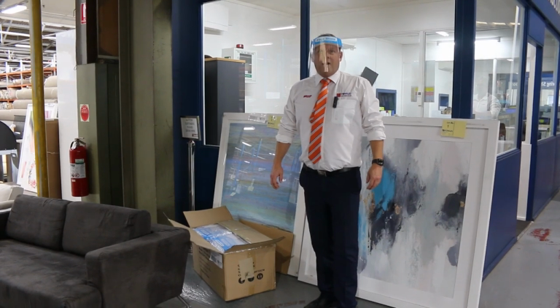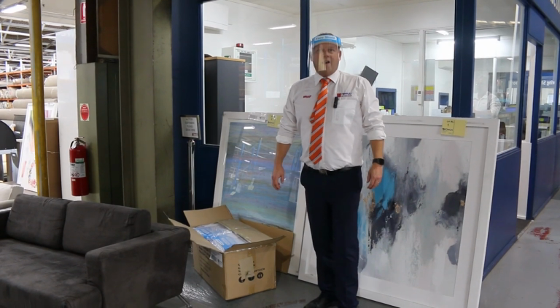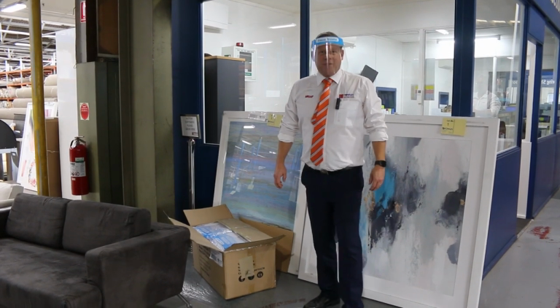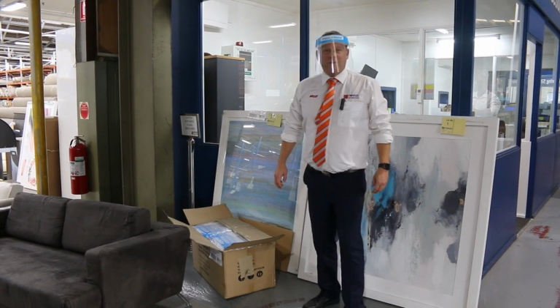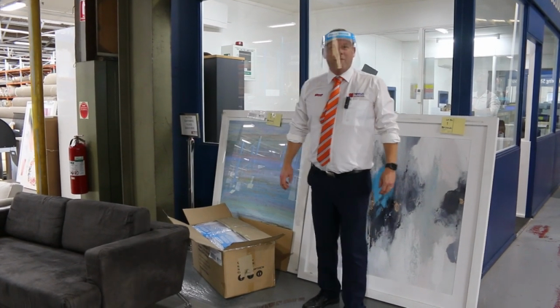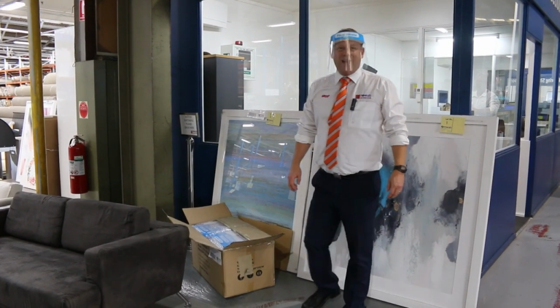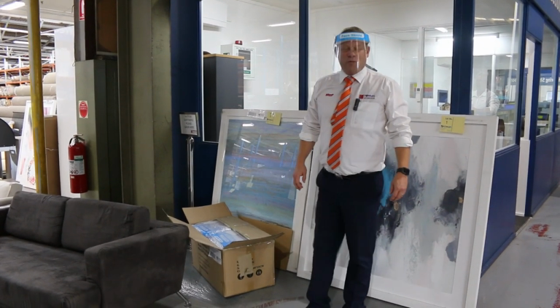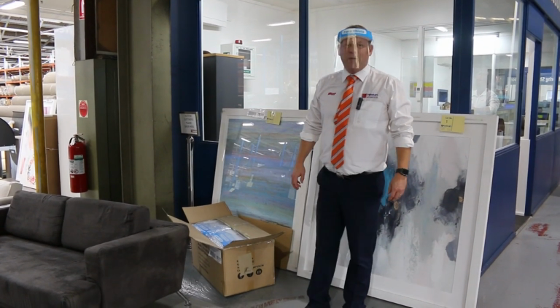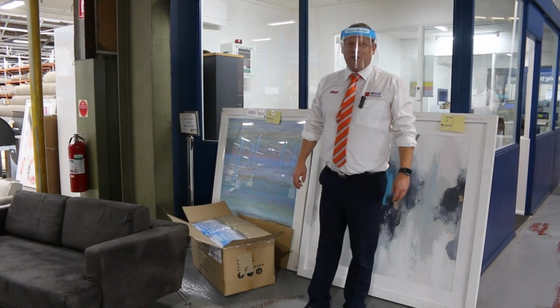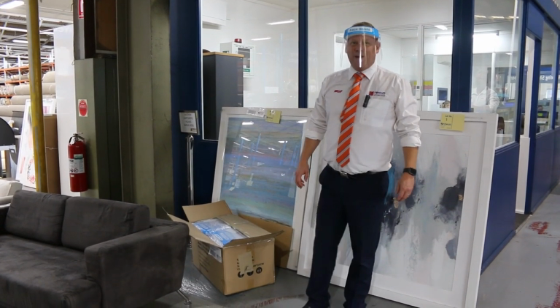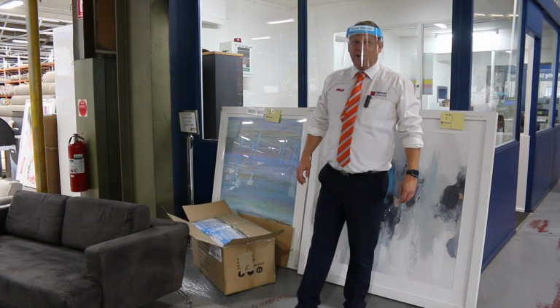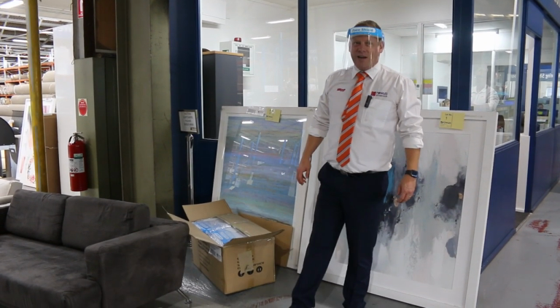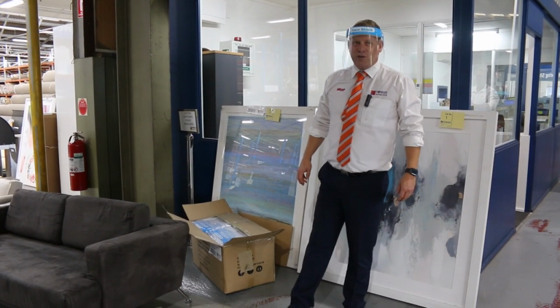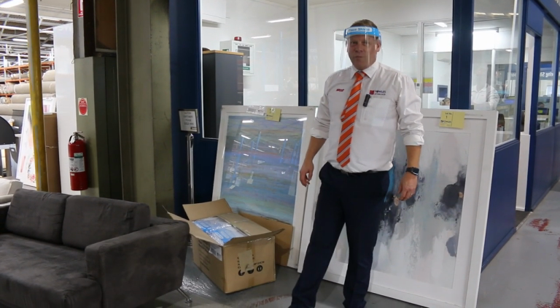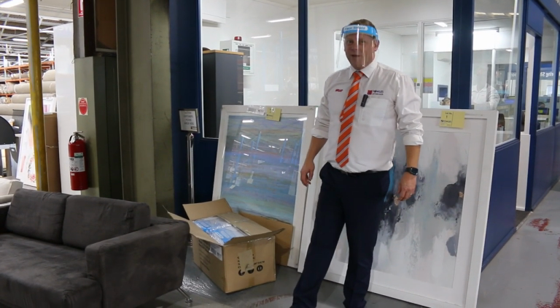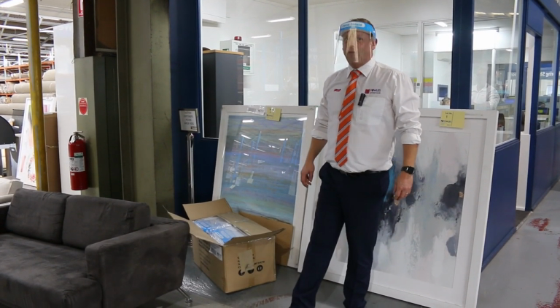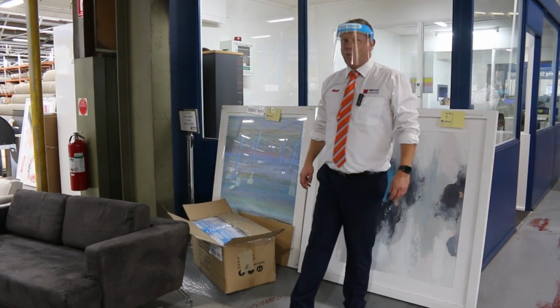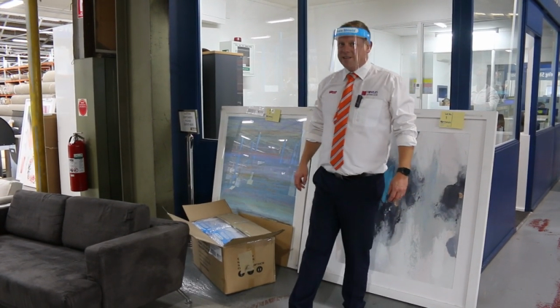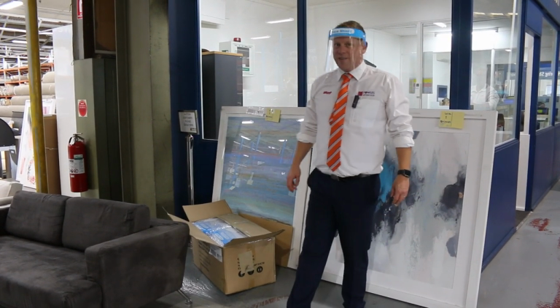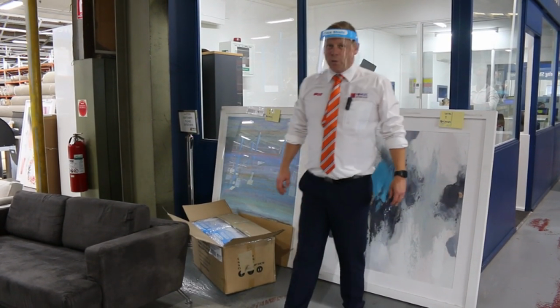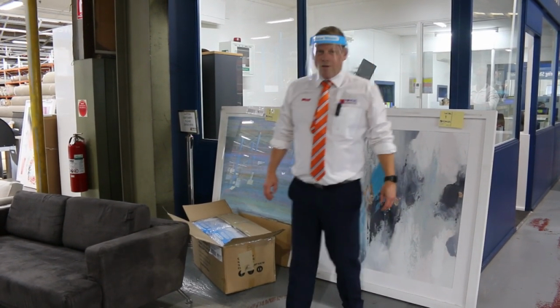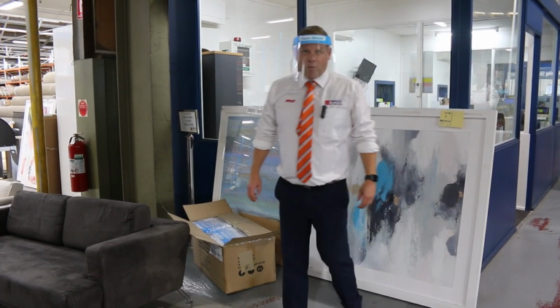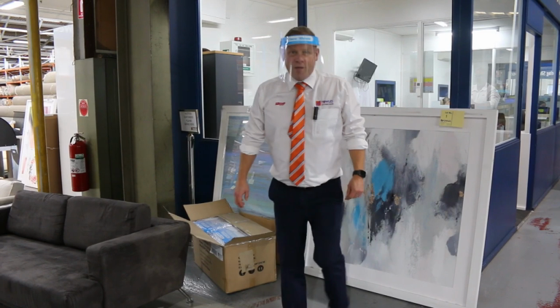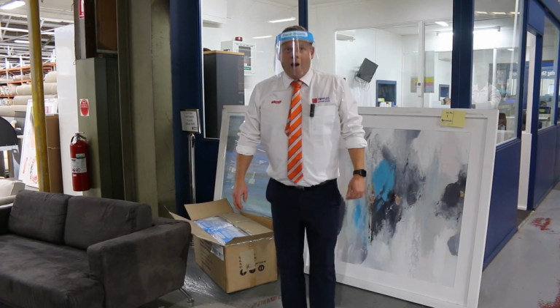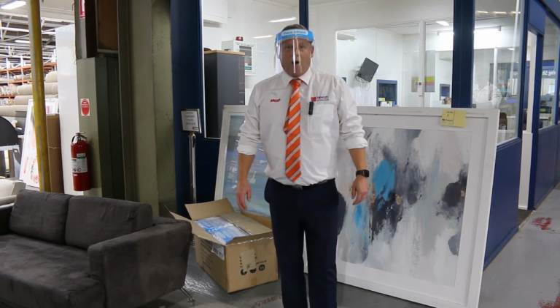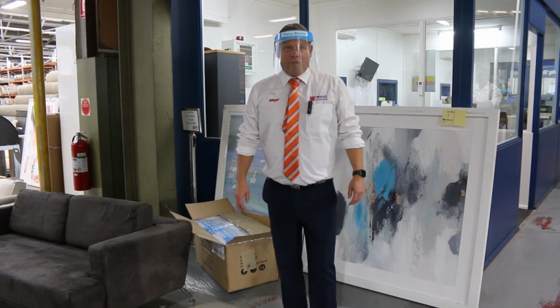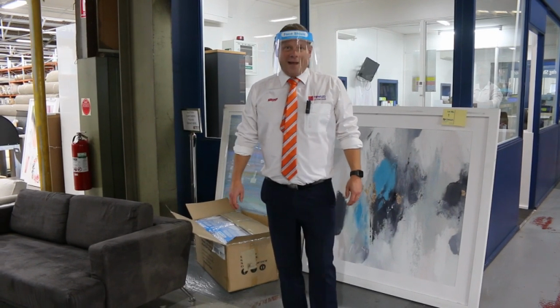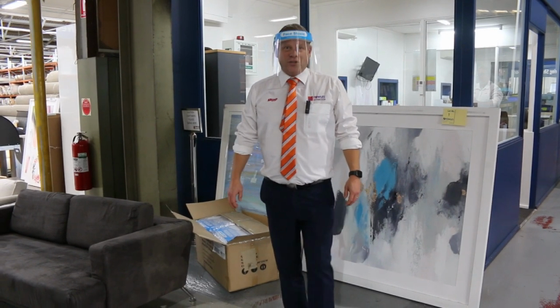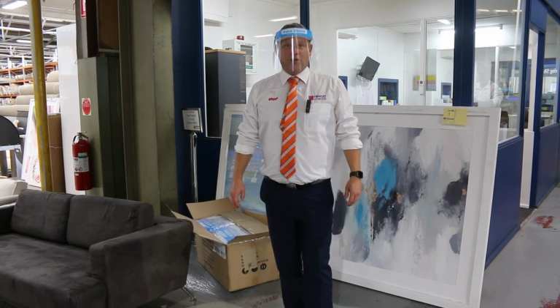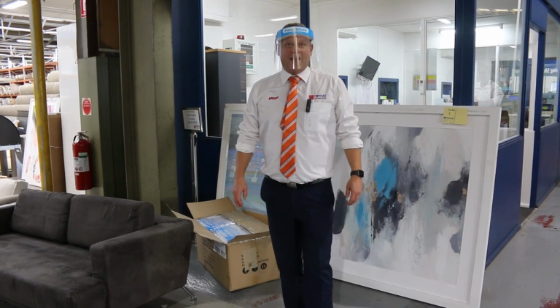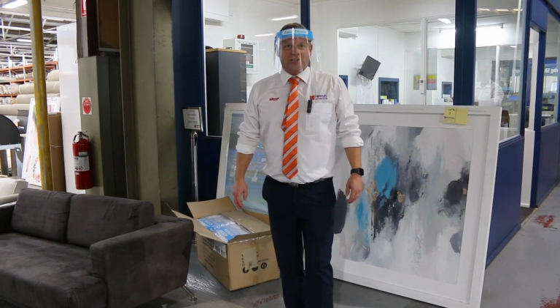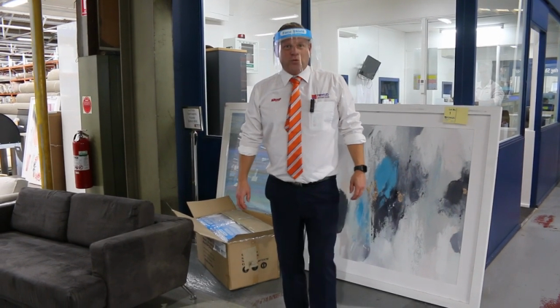Hi, I'm Liam from Fowles, and welcome to the Home Renovators Auction Preview for Wednesday the 24th of March 2021.